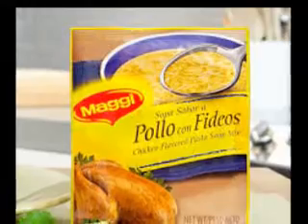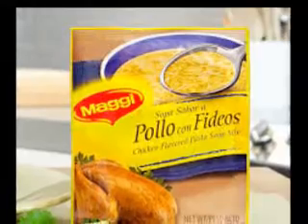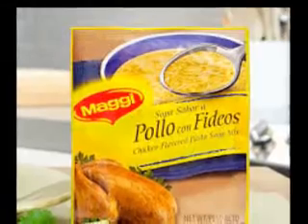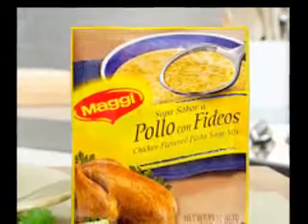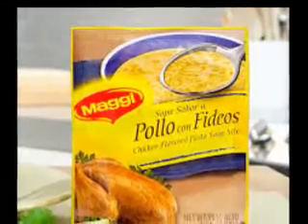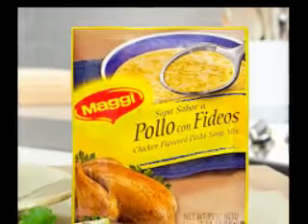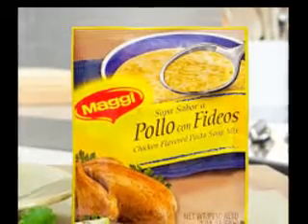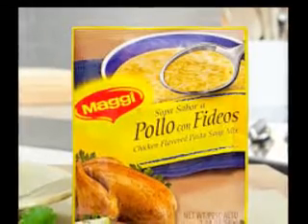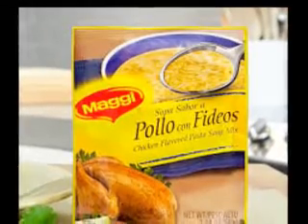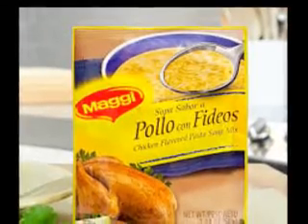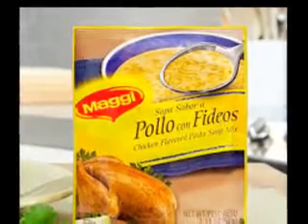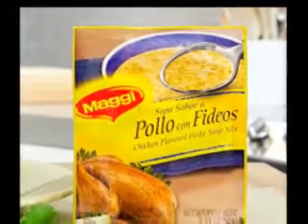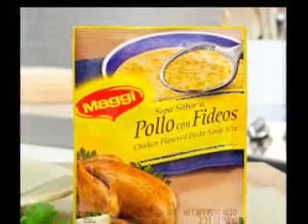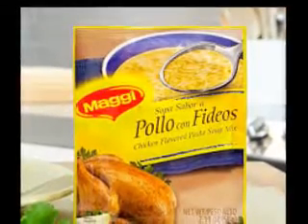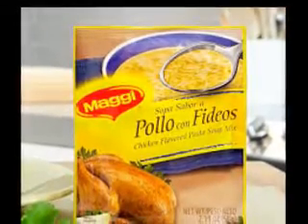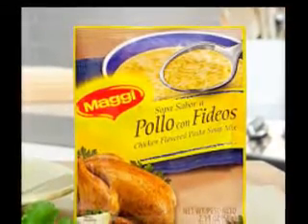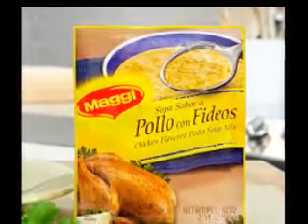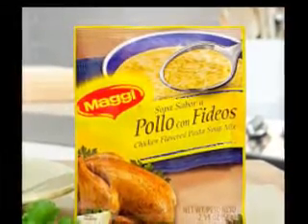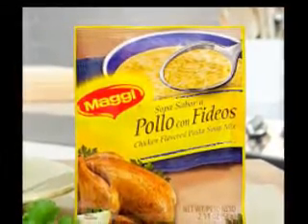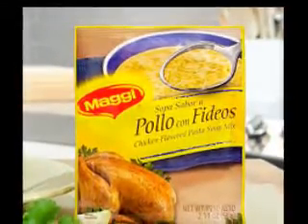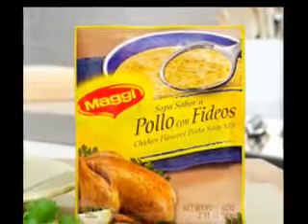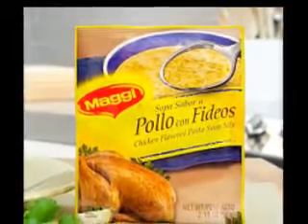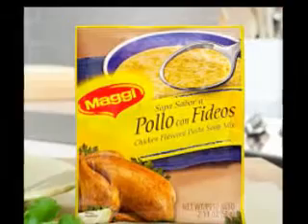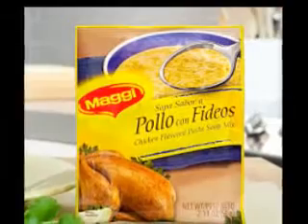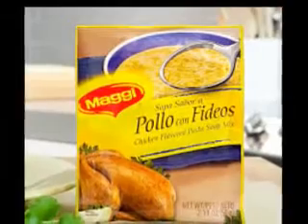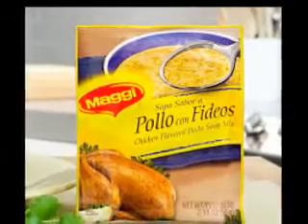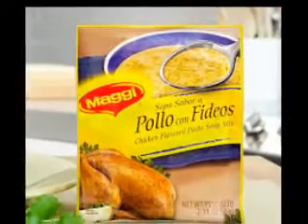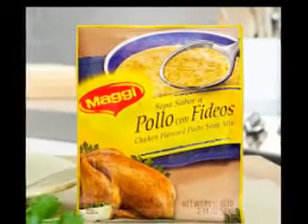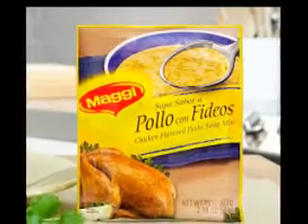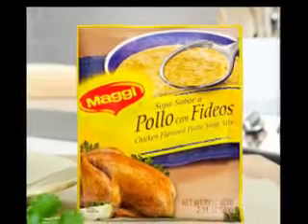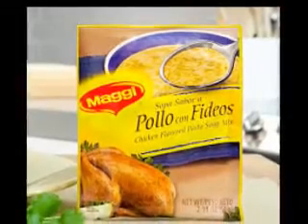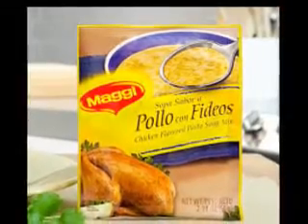Other ingredients to use include garlic, green beans, potatoes, scallions, shallots, and squash.